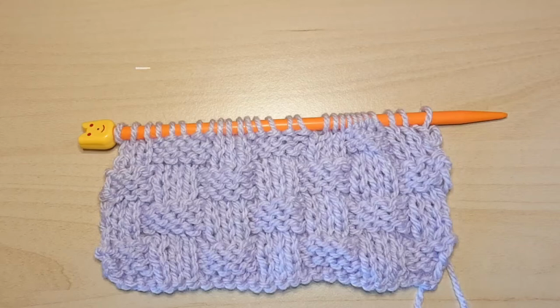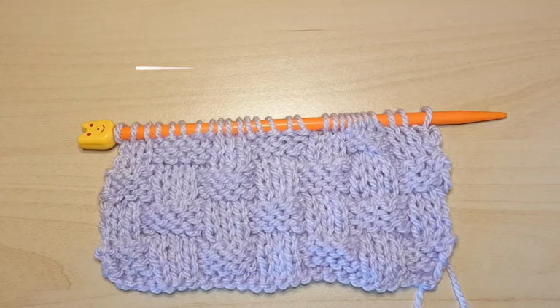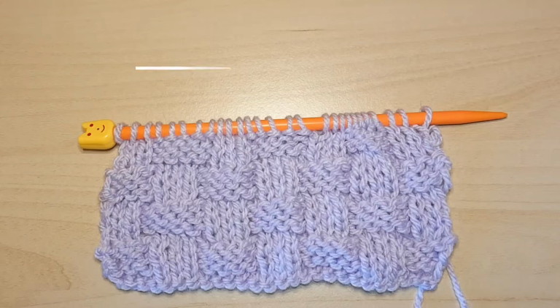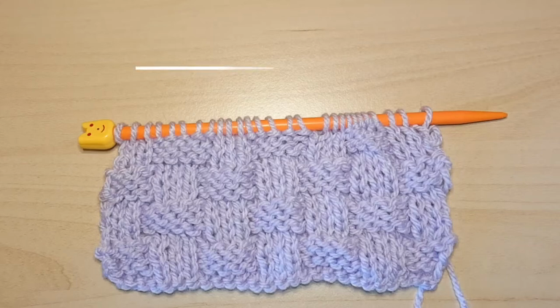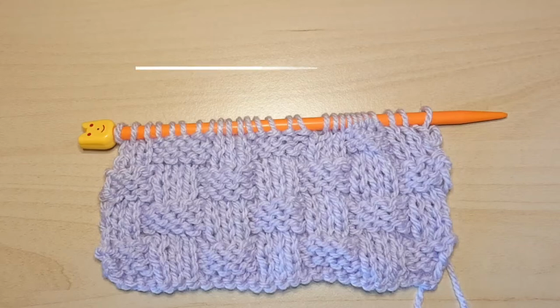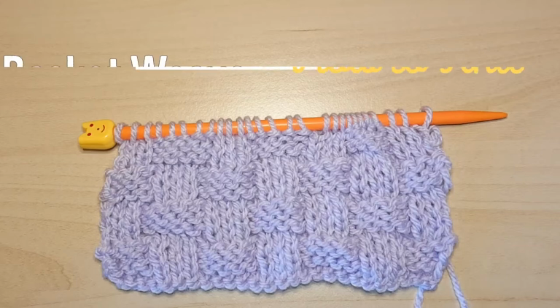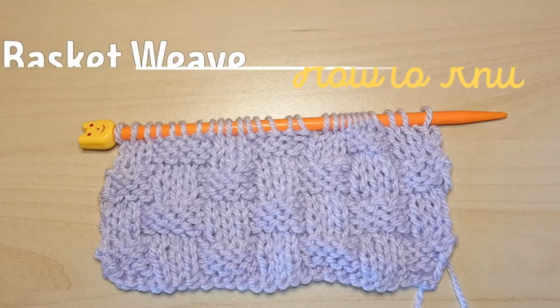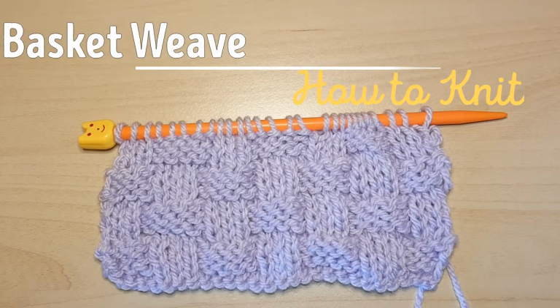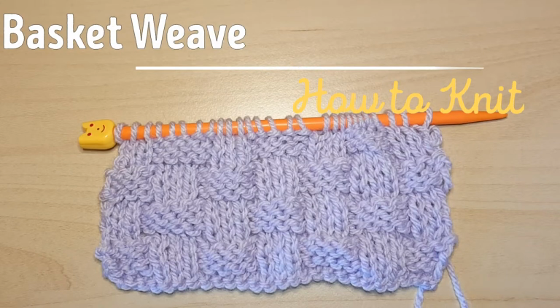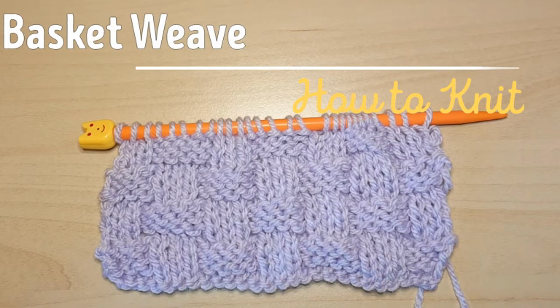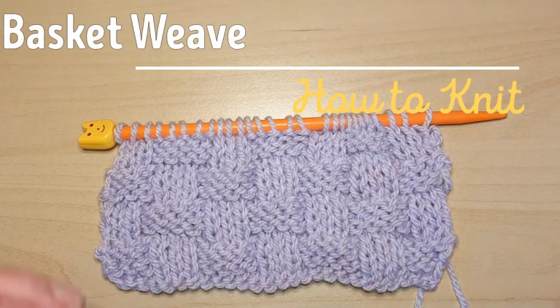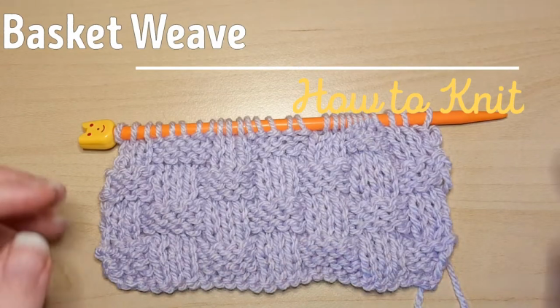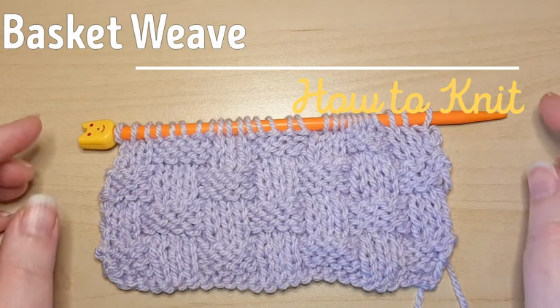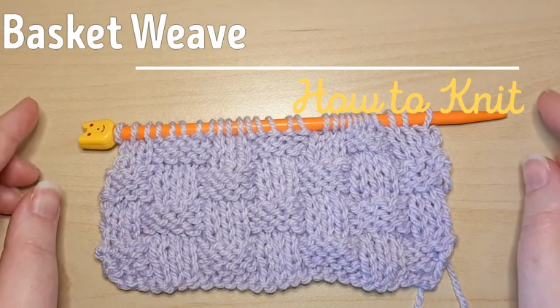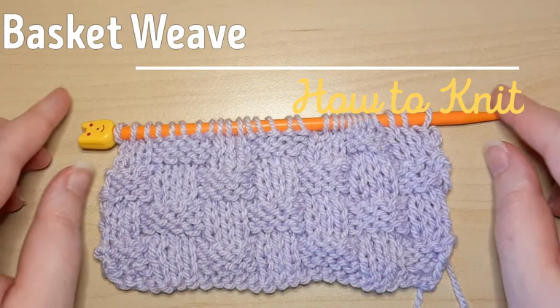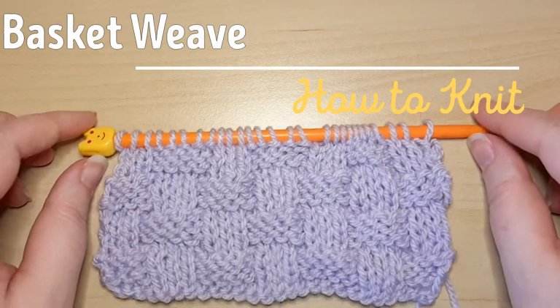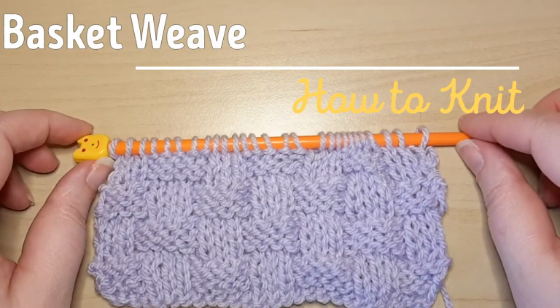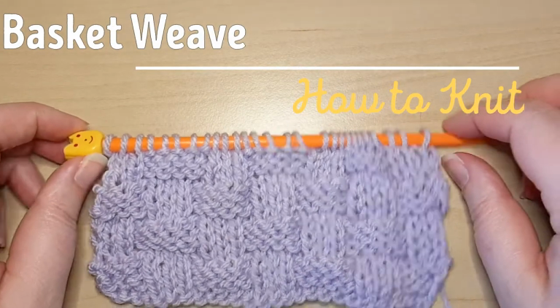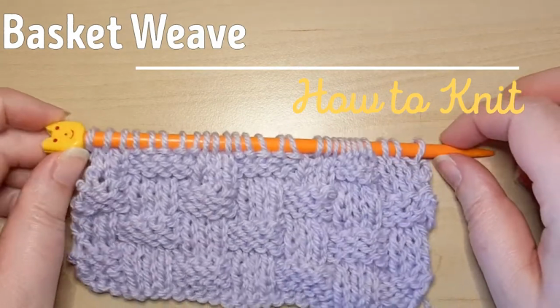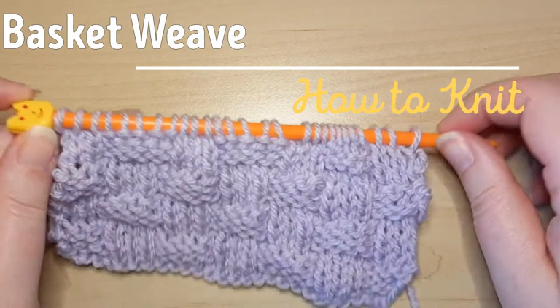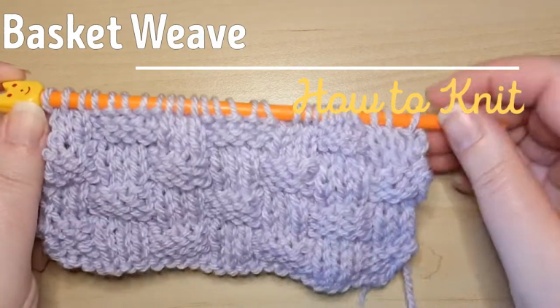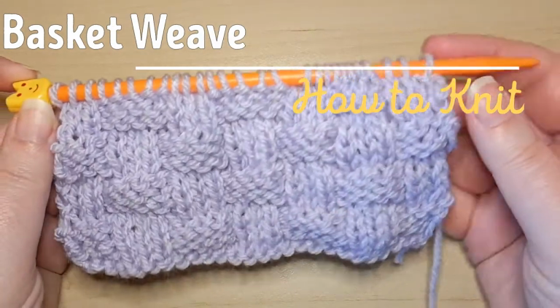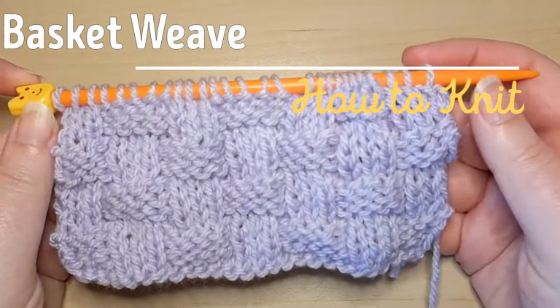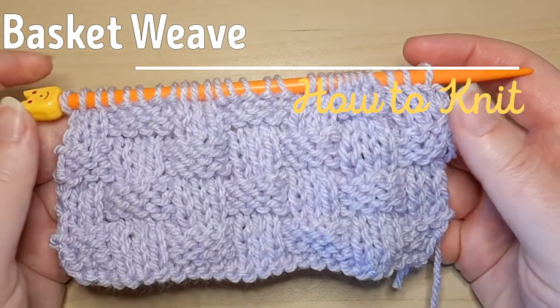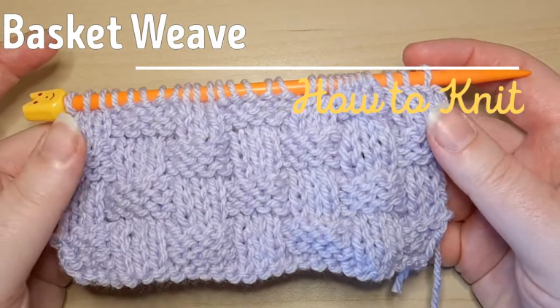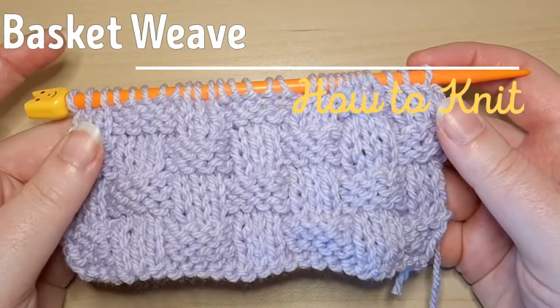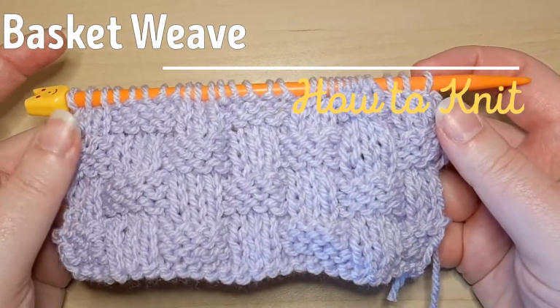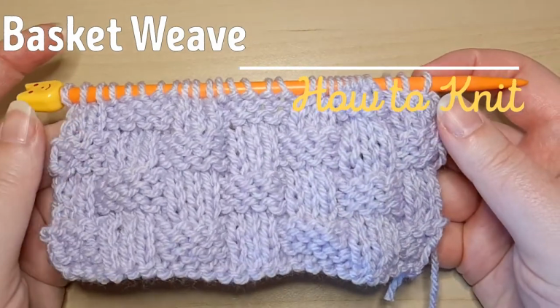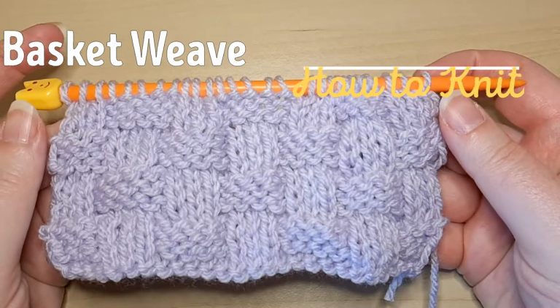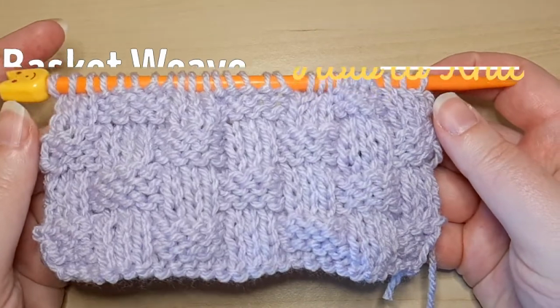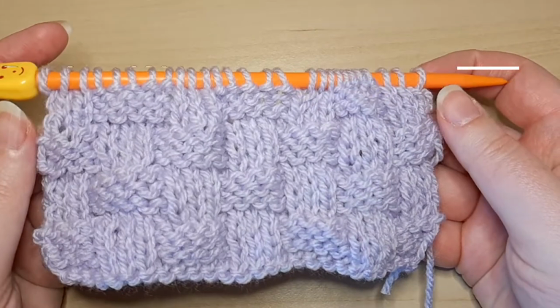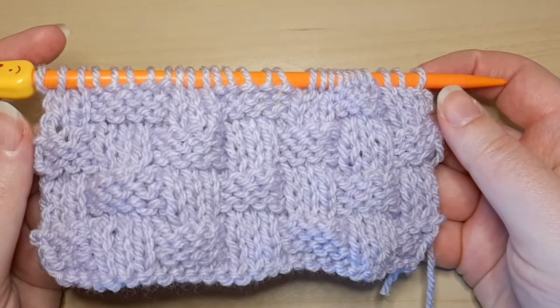Welcome to the Celtic Llama. In today's video, I'll be showing you how to knit the basket weave stitch pattern.